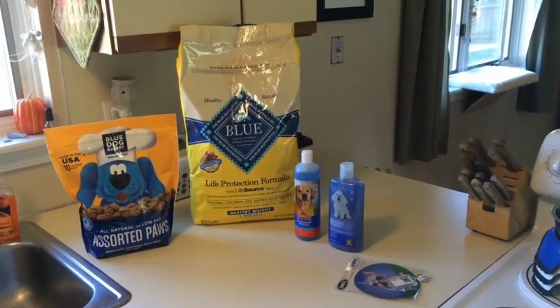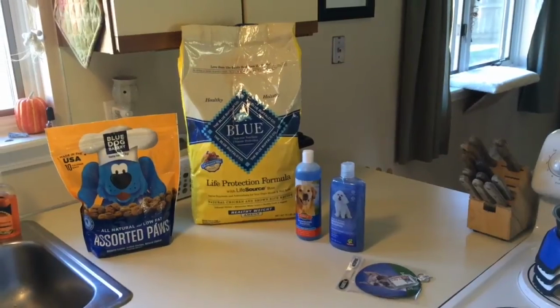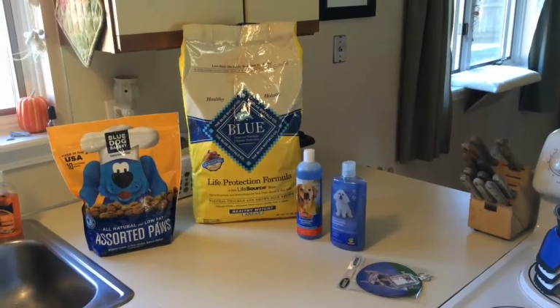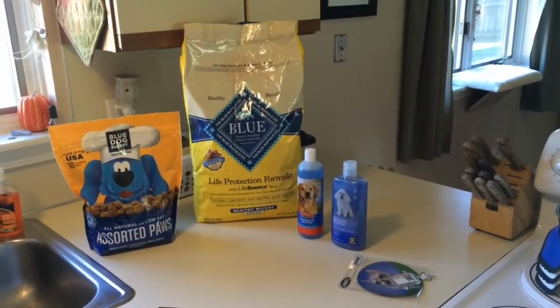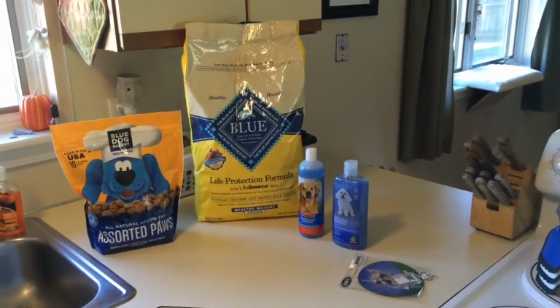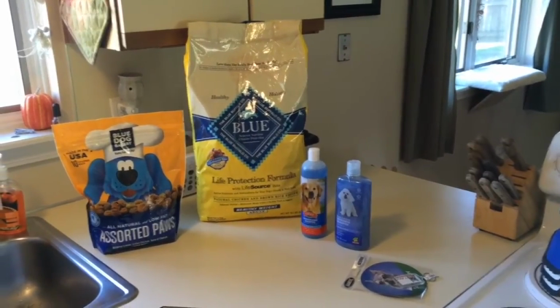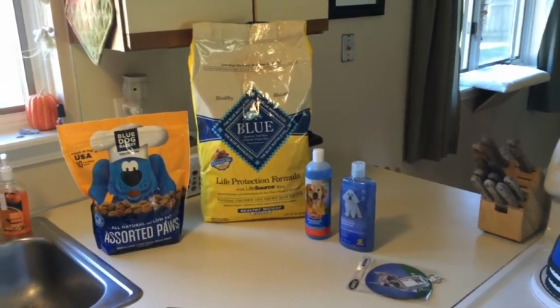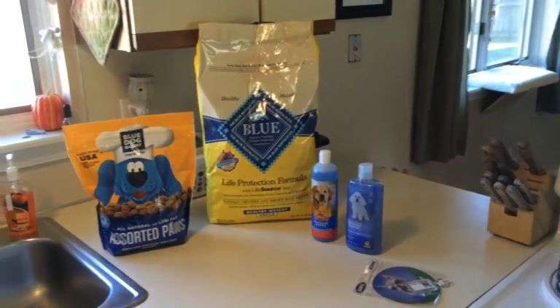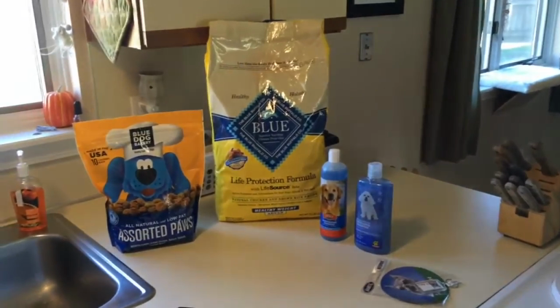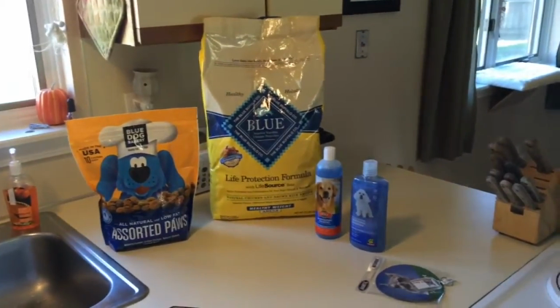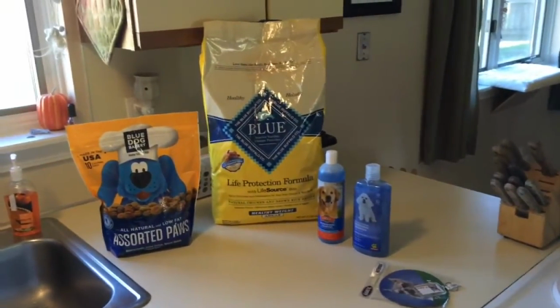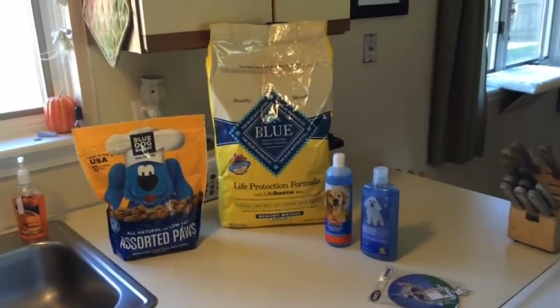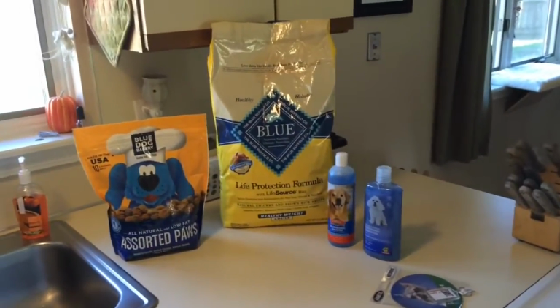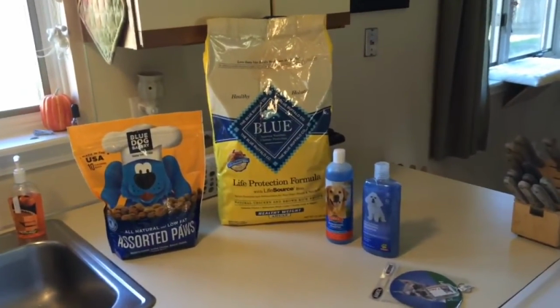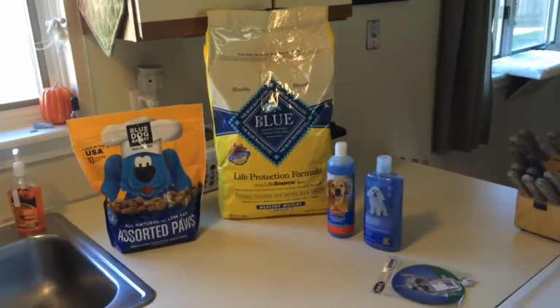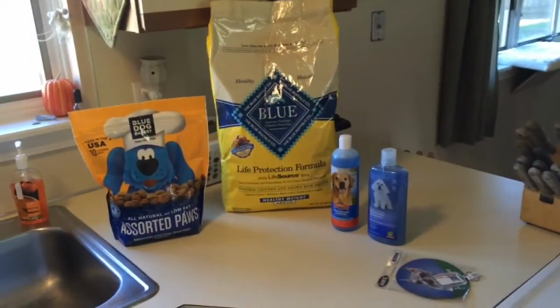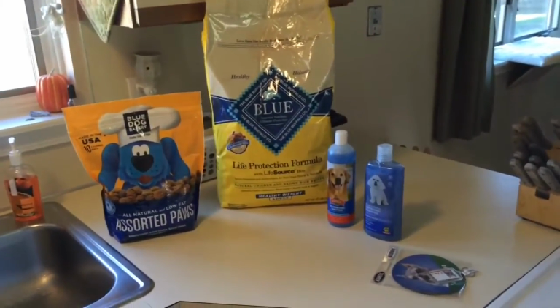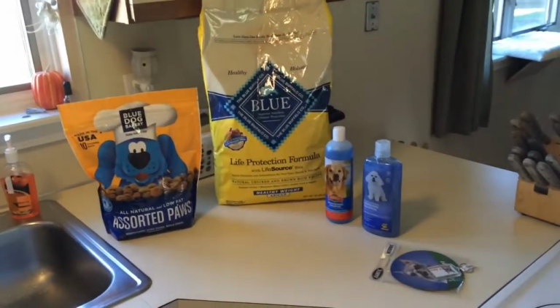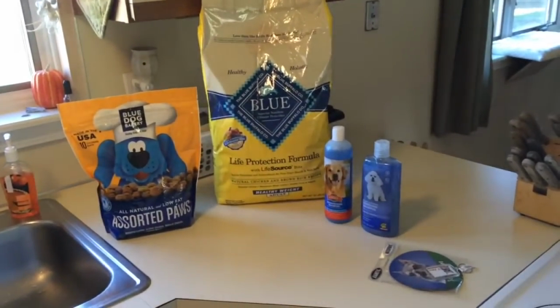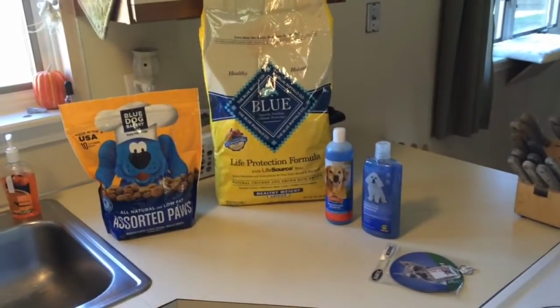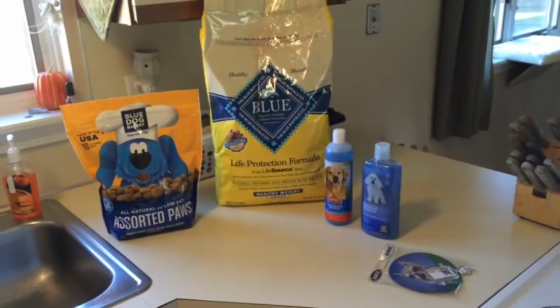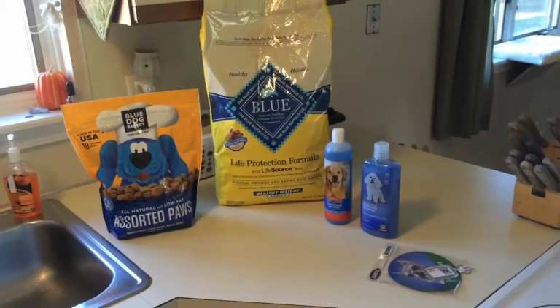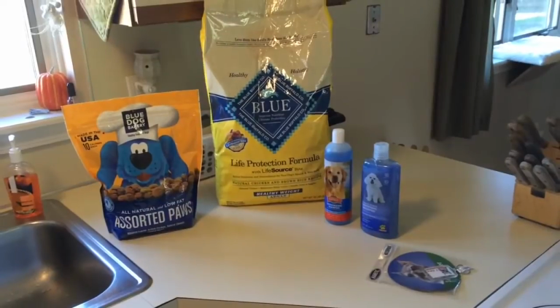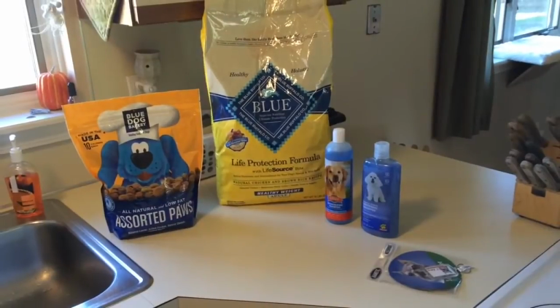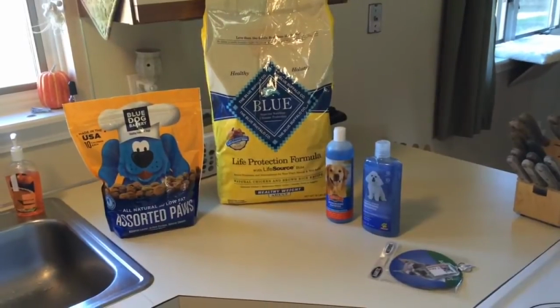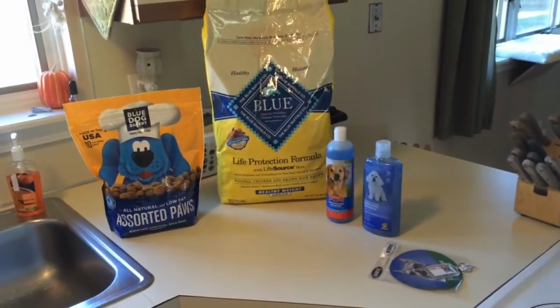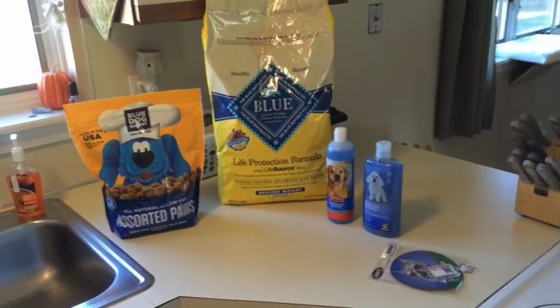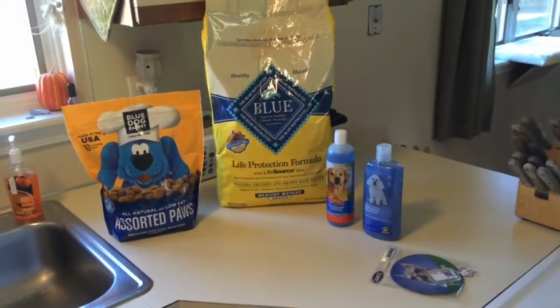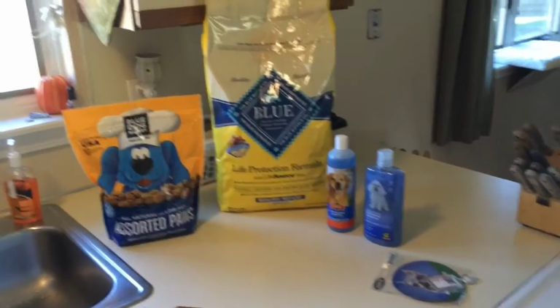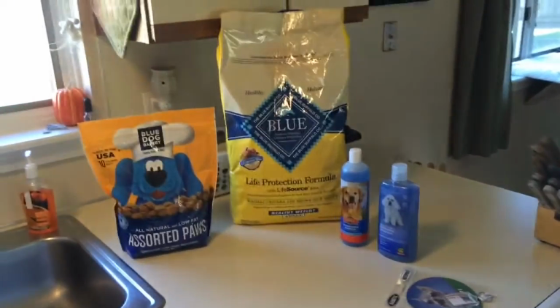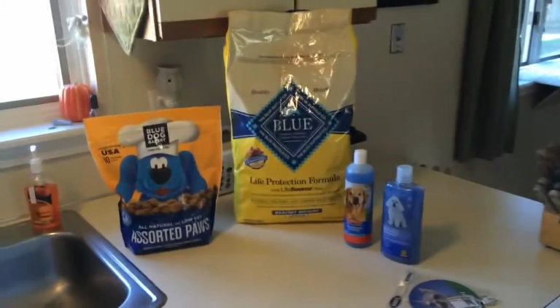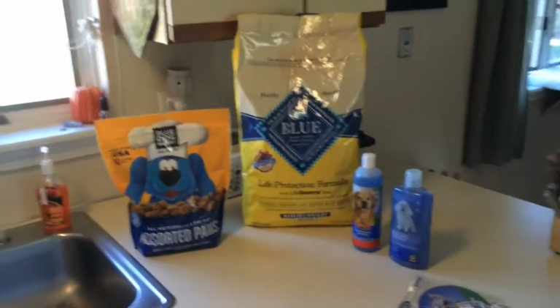Hi guys, just got back from PetSmart. I had to get some dog food and a couple other things, so I thought I'd share with you guys what I got.